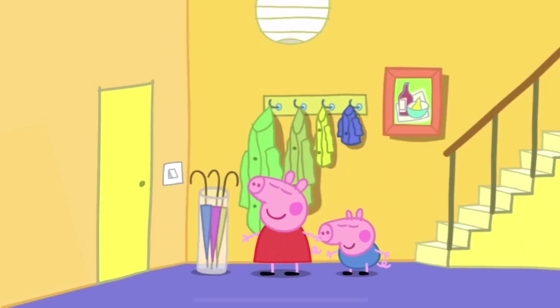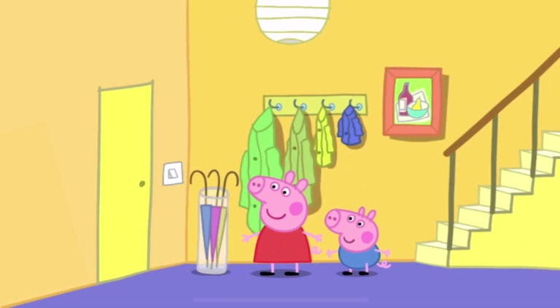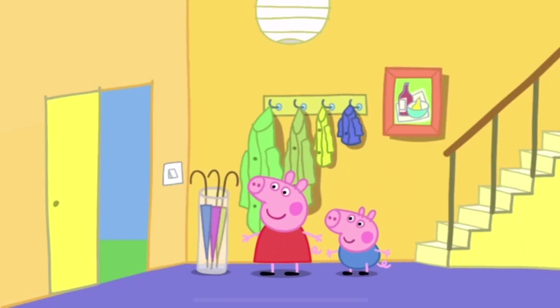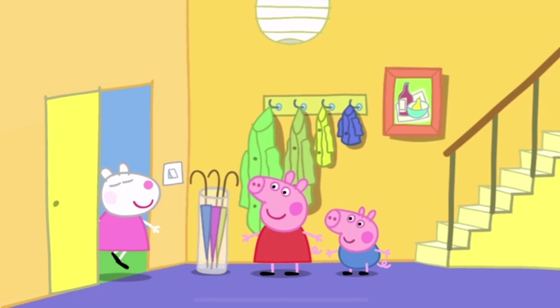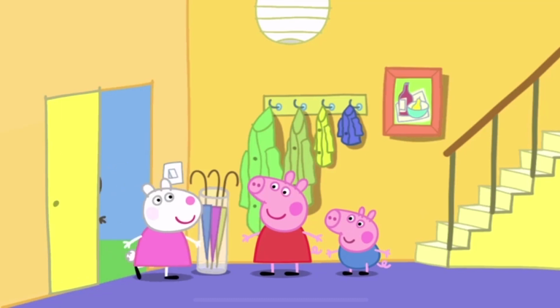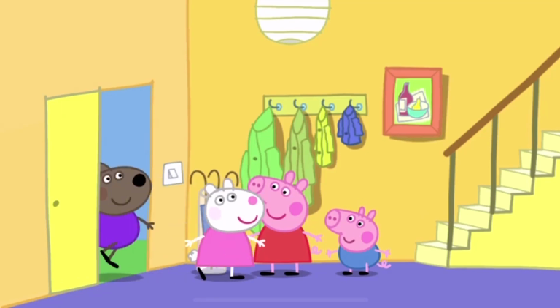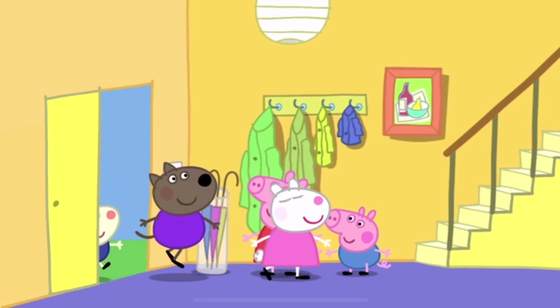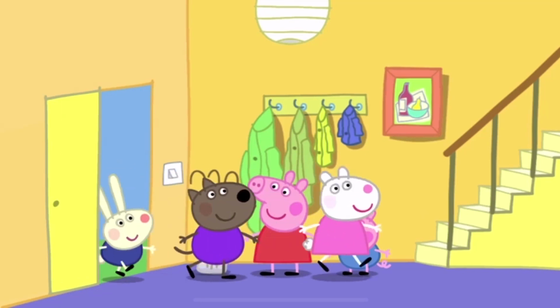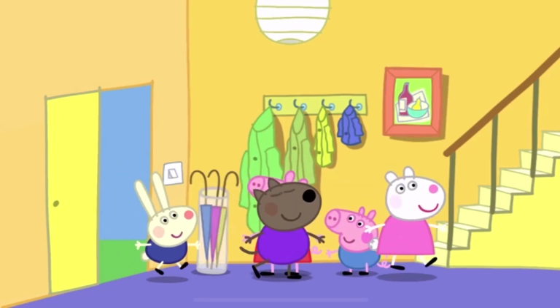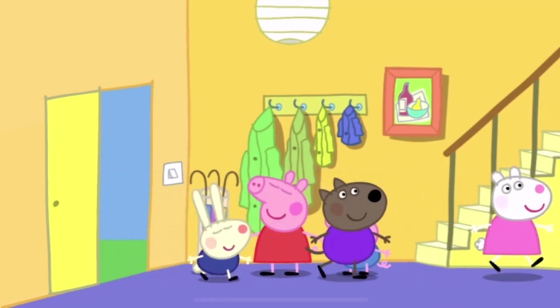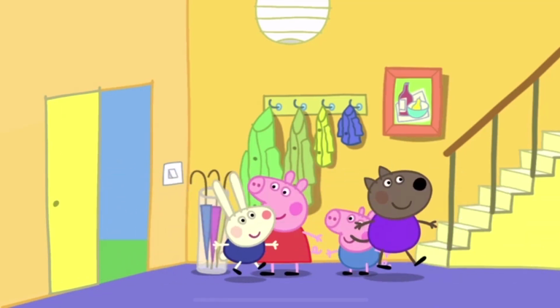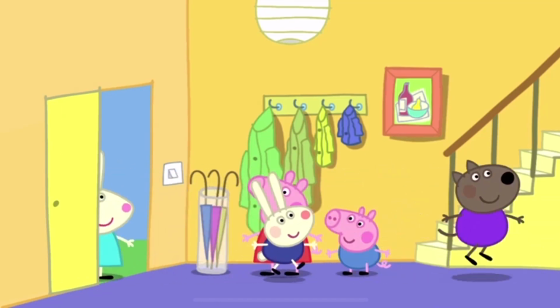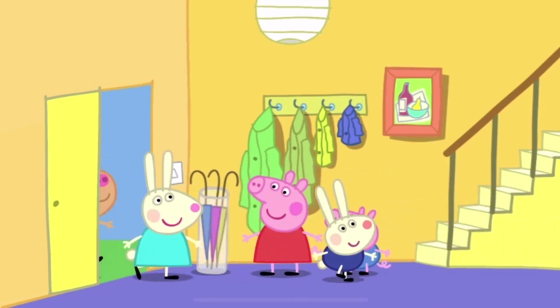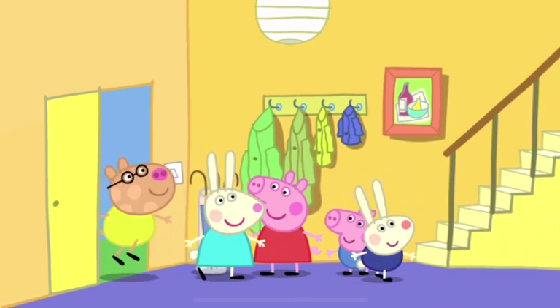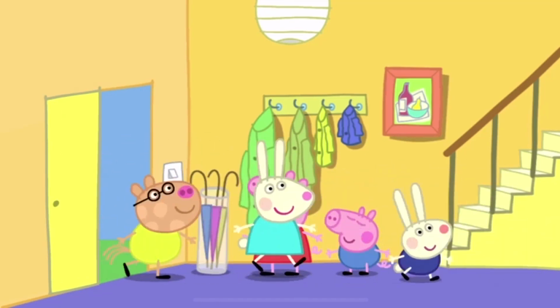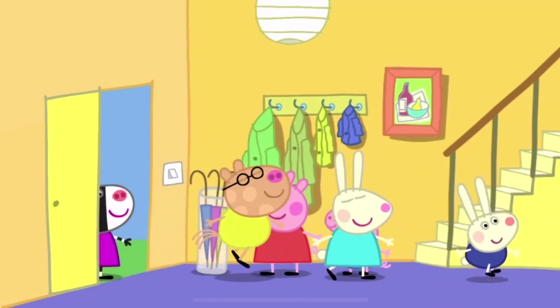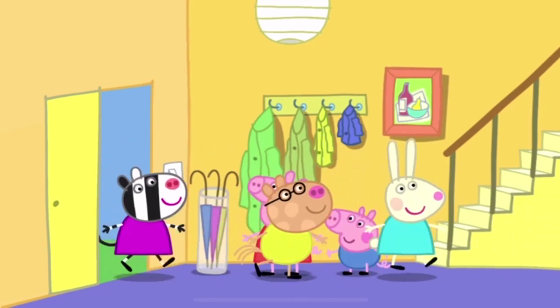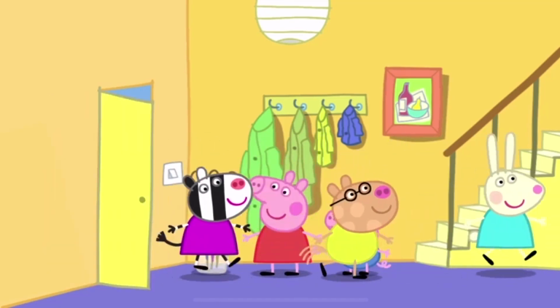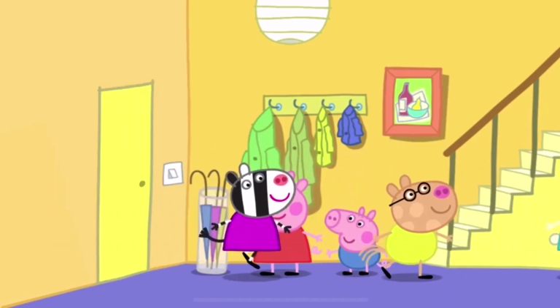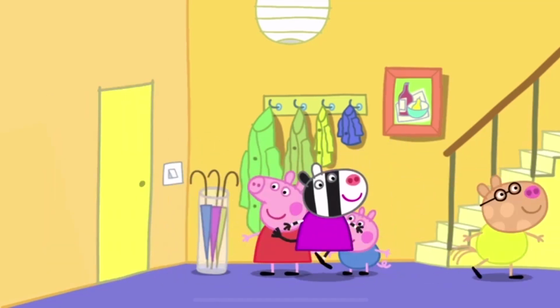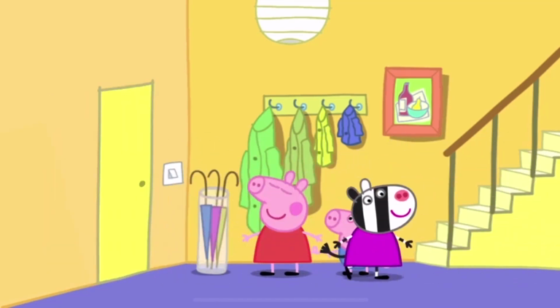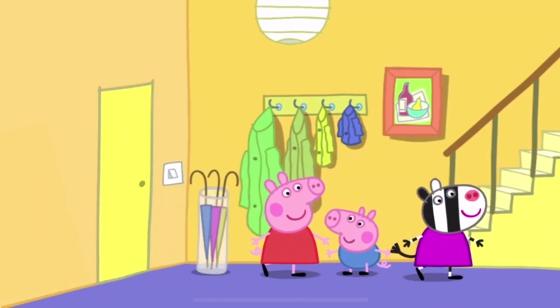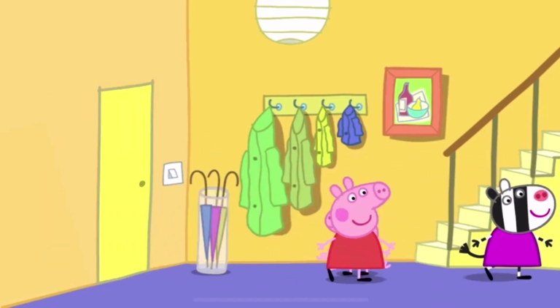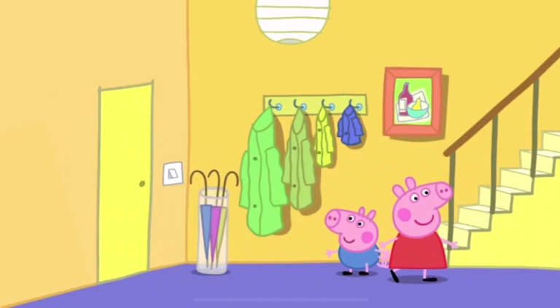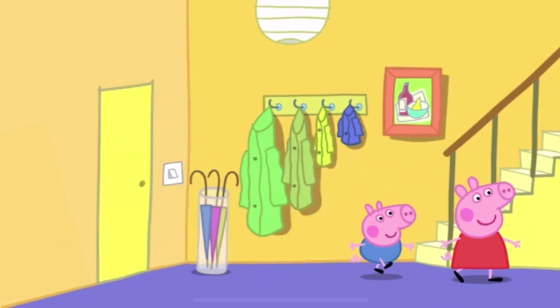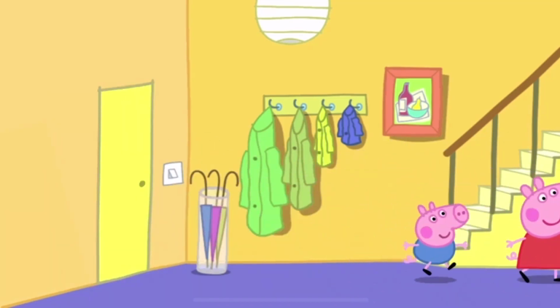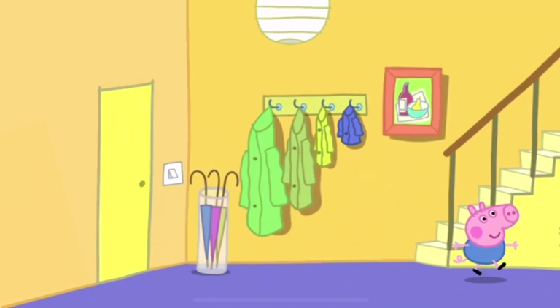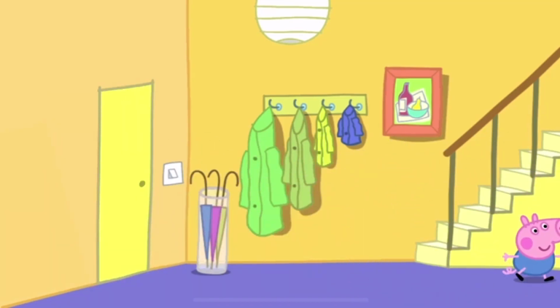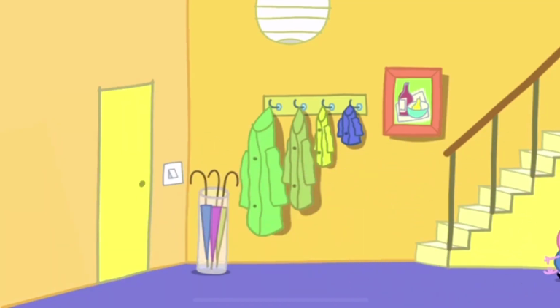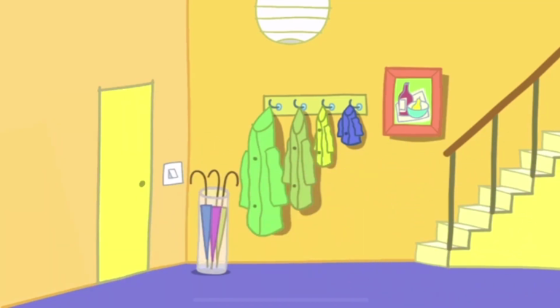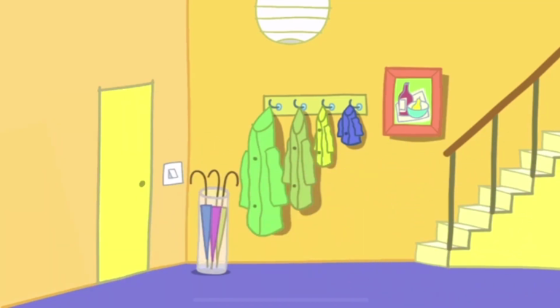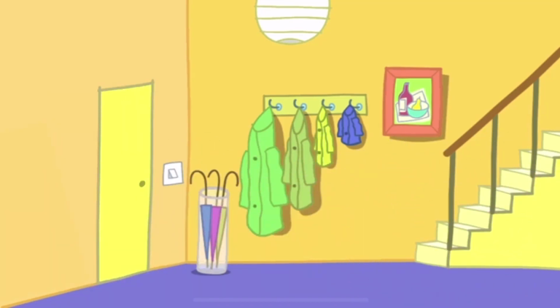Peppa is very excited. It's time for the party to start. Here come Peppa's friends.